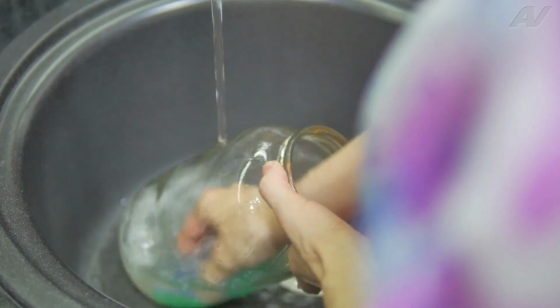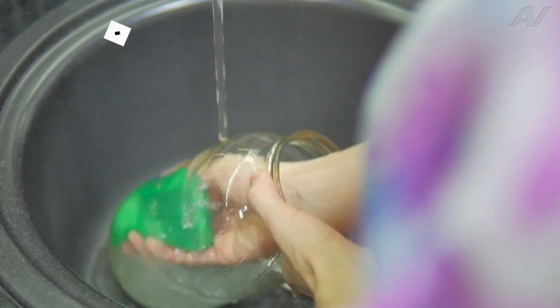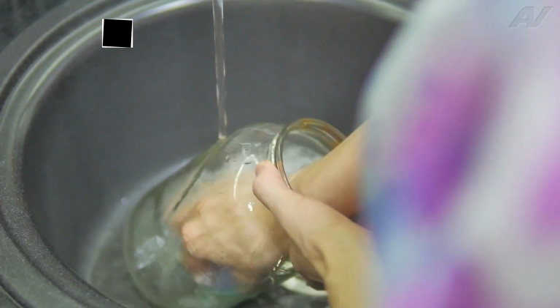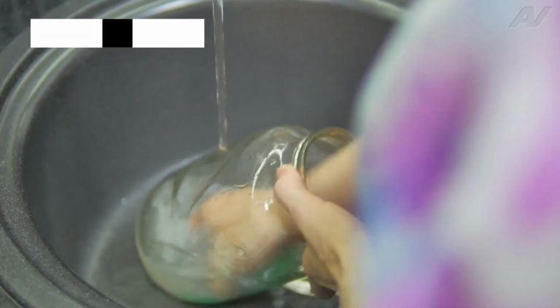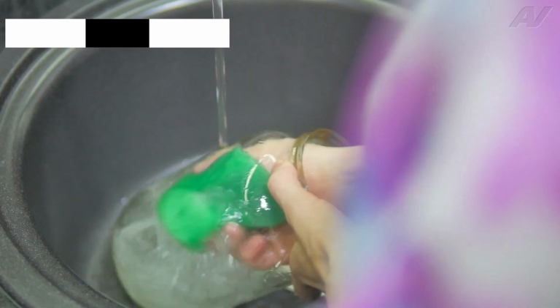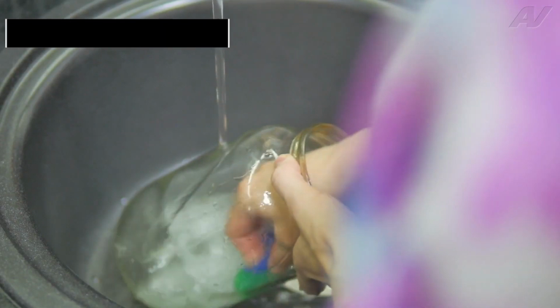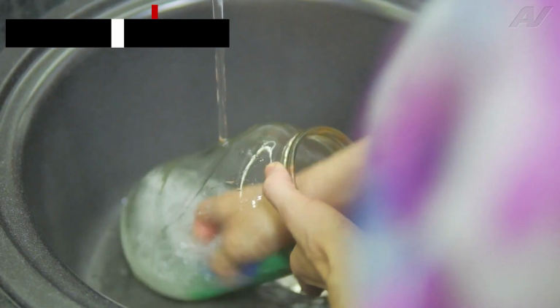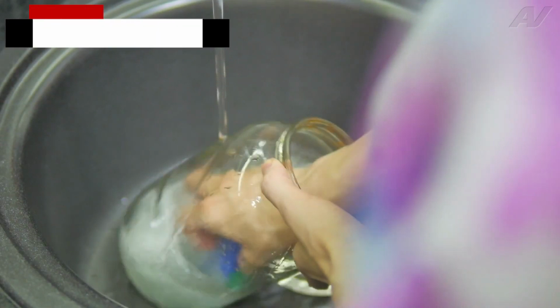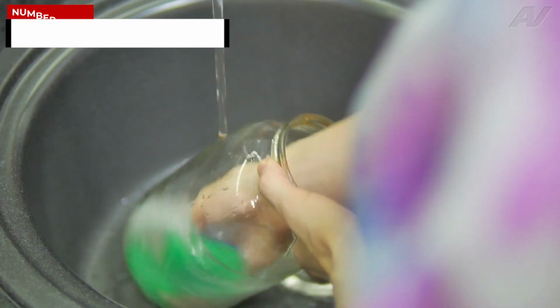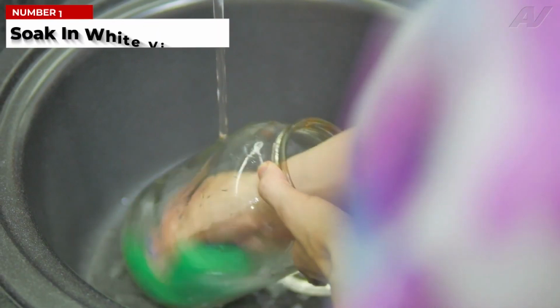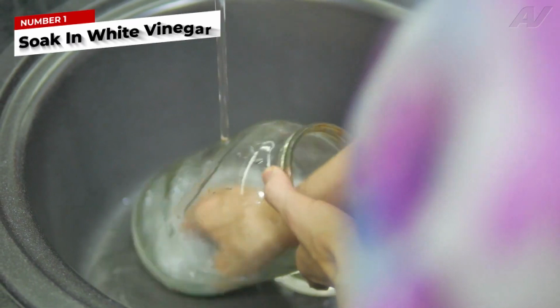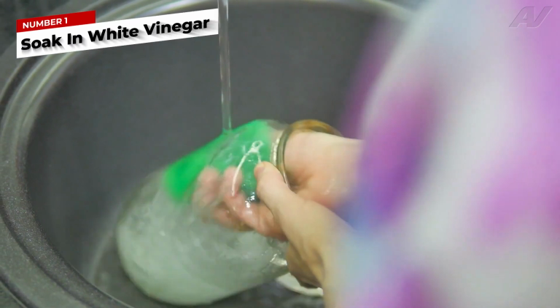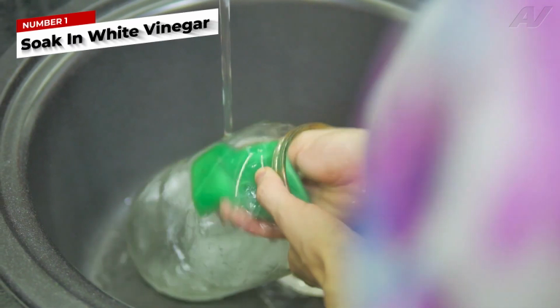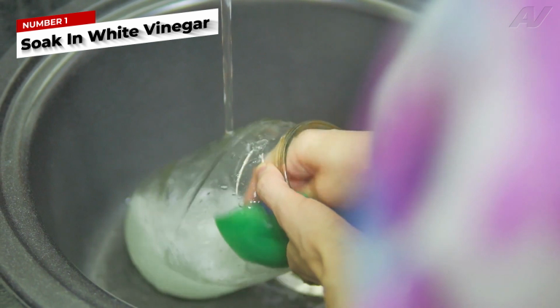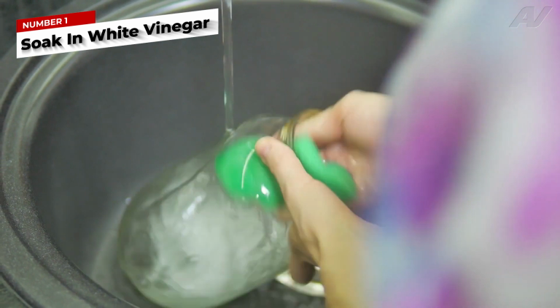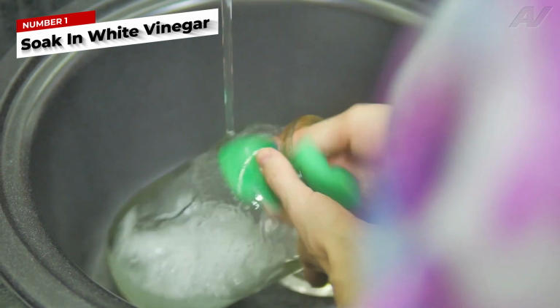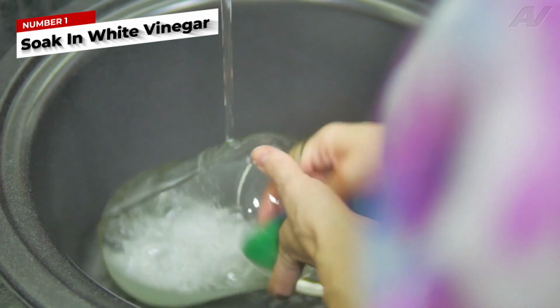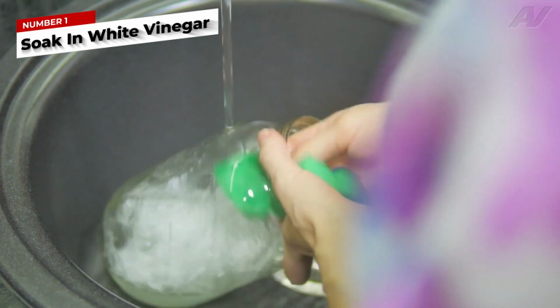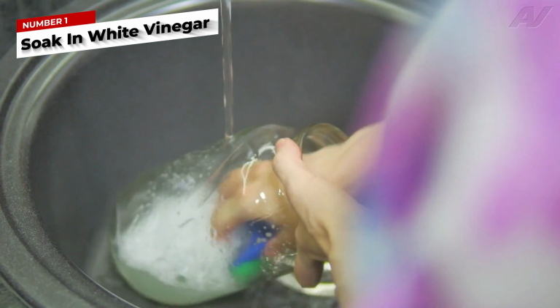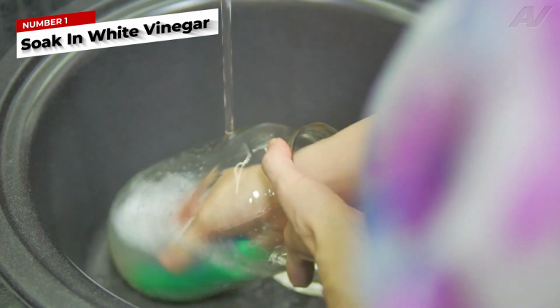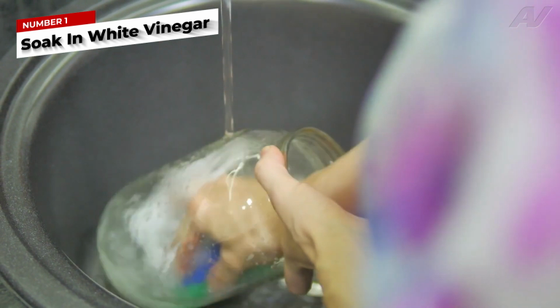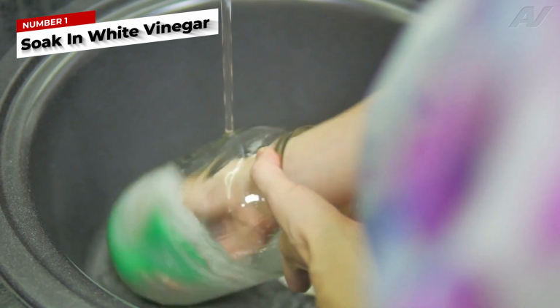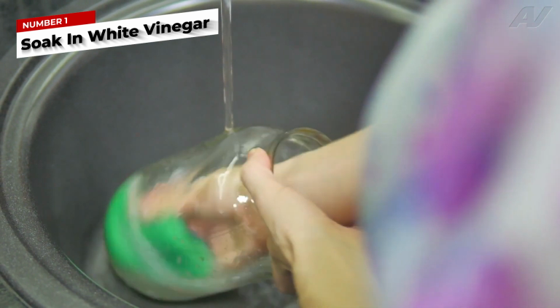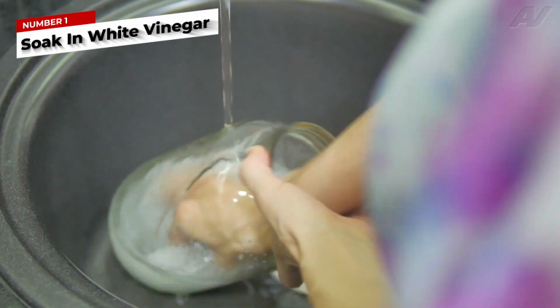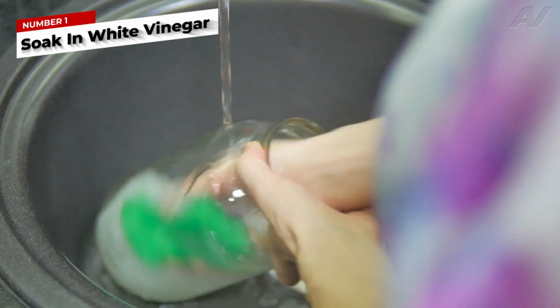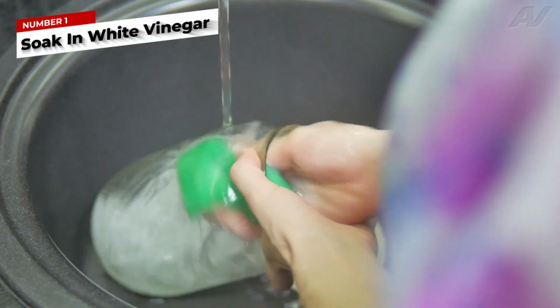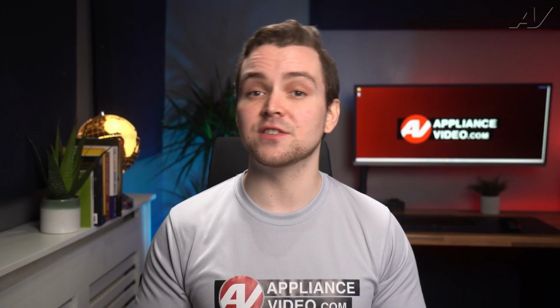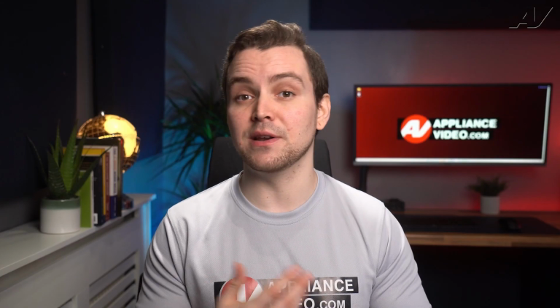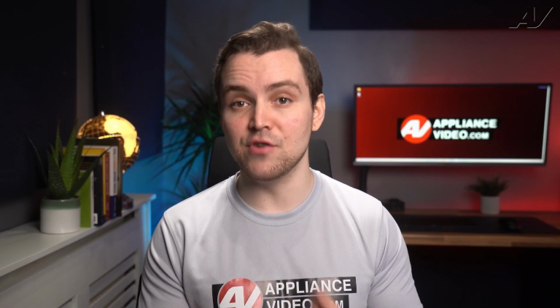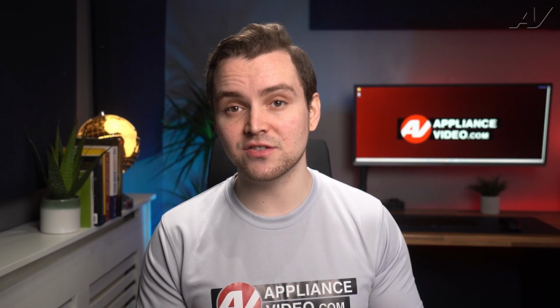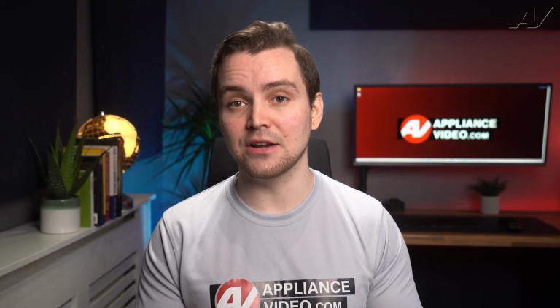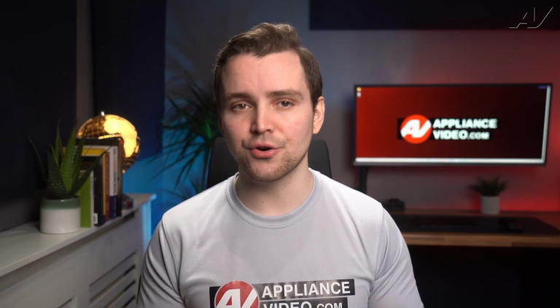Take your cloudy glassware and try soaking it in undiluted white vinegar for about 5 minutes, then simply rinse and dry.